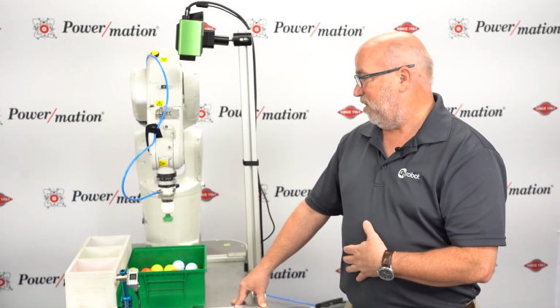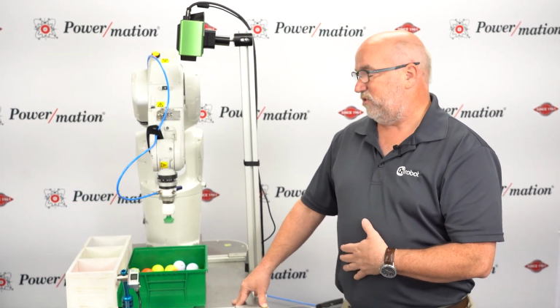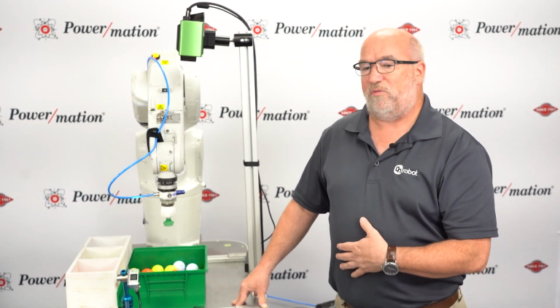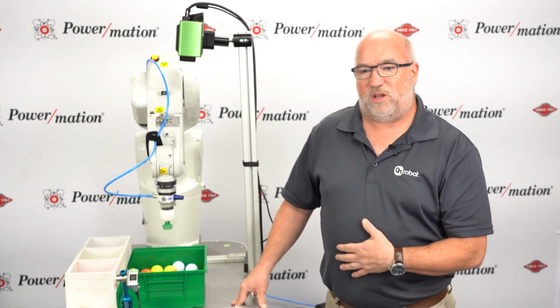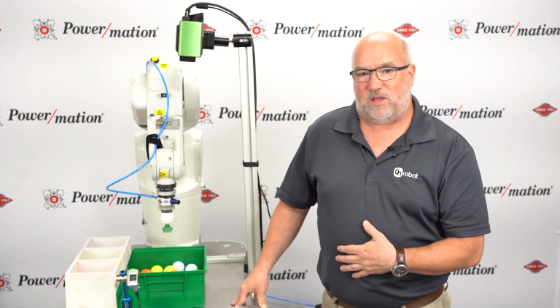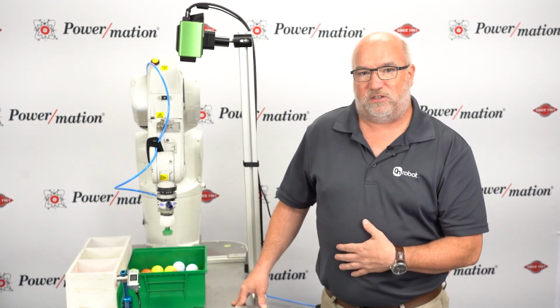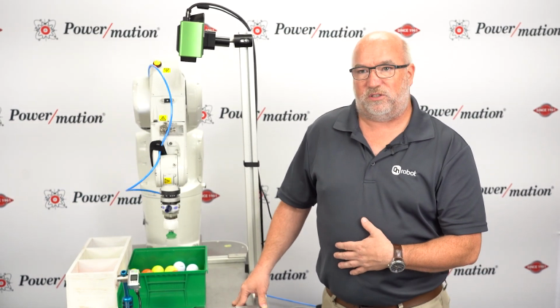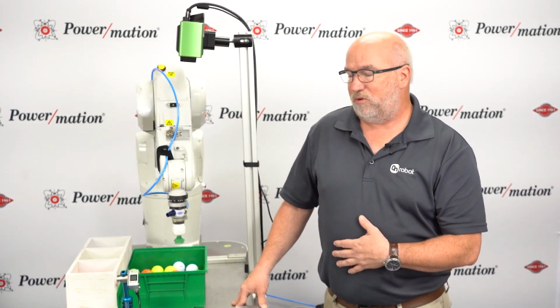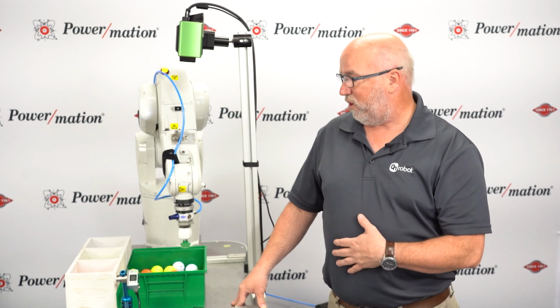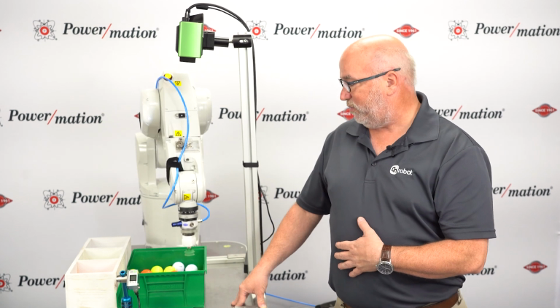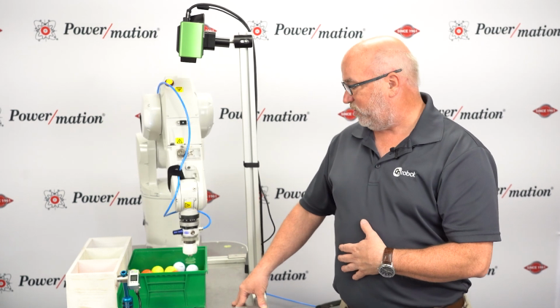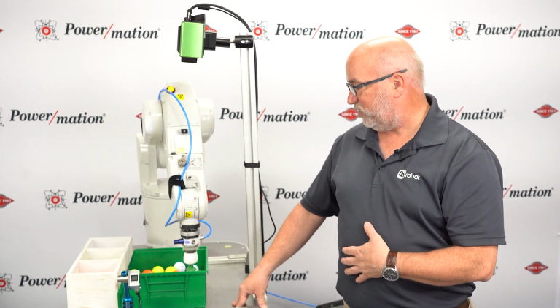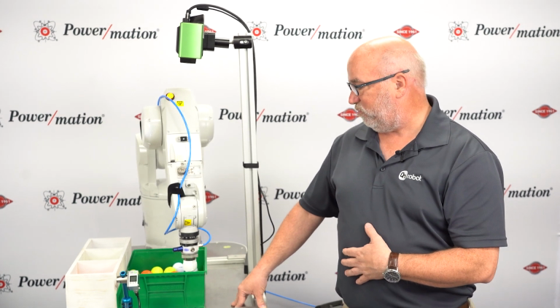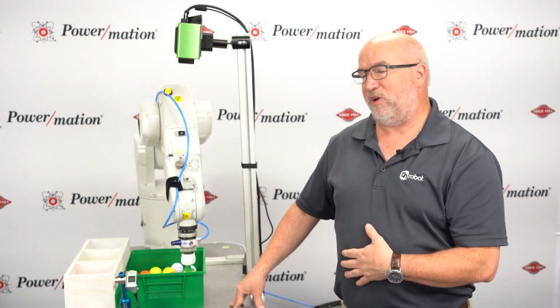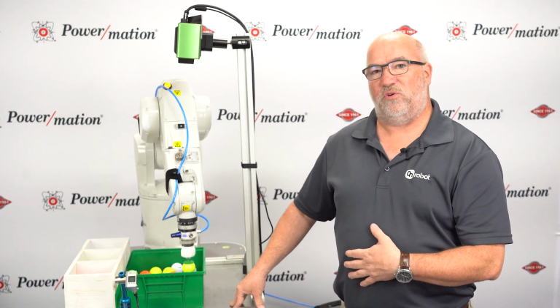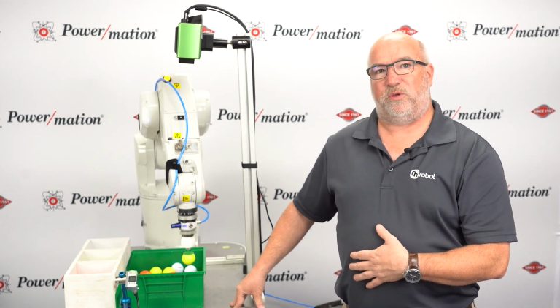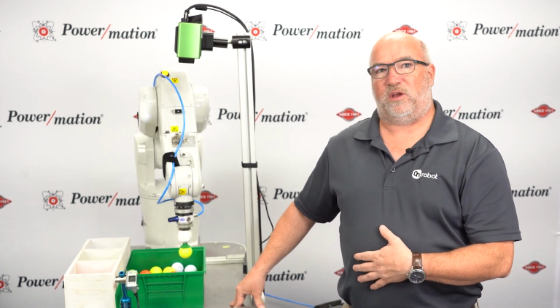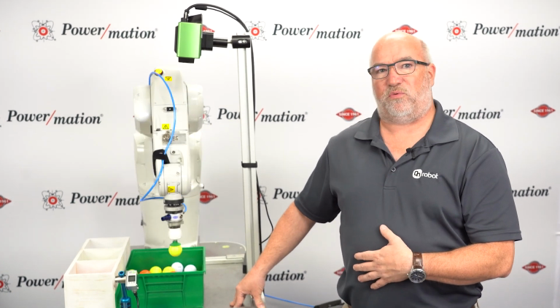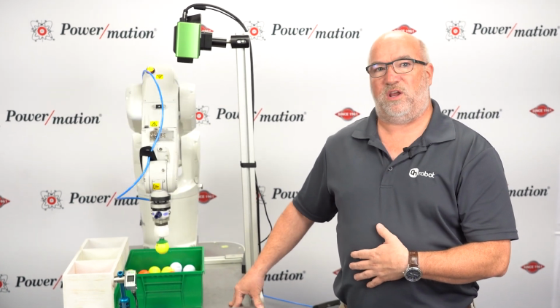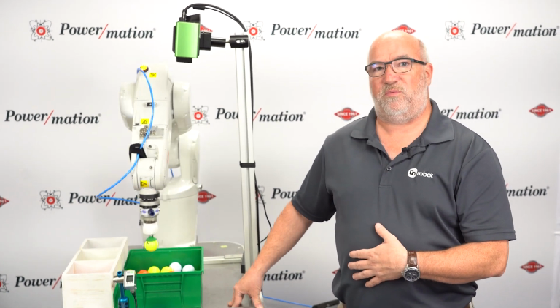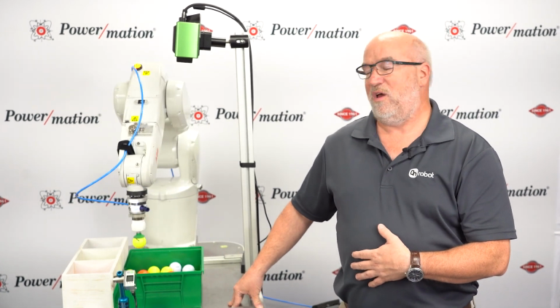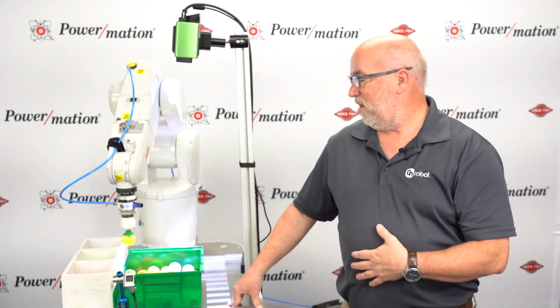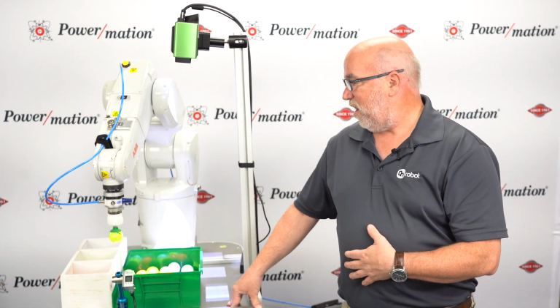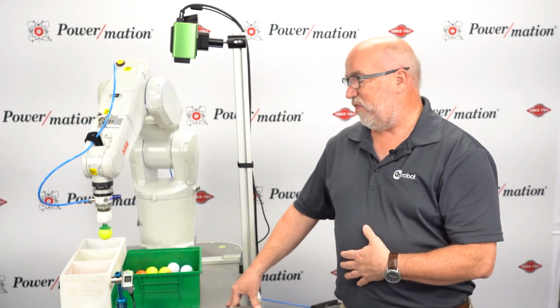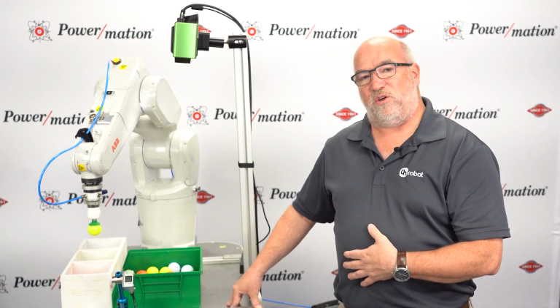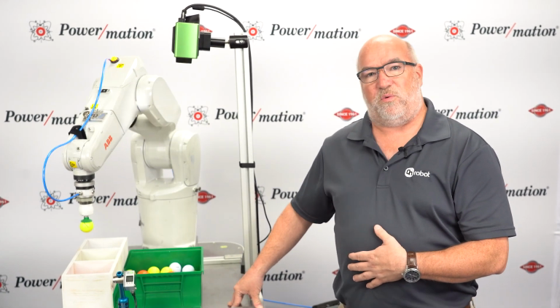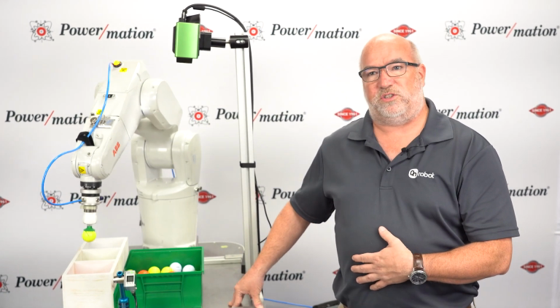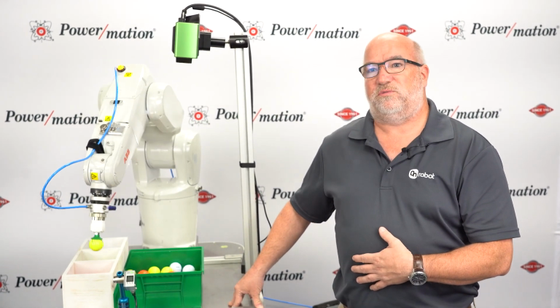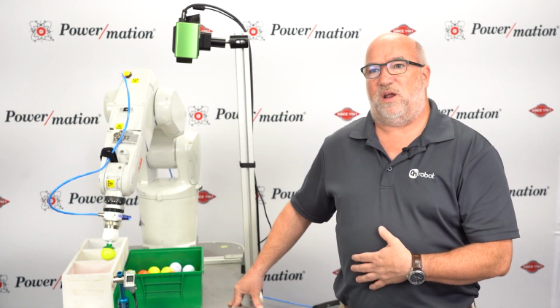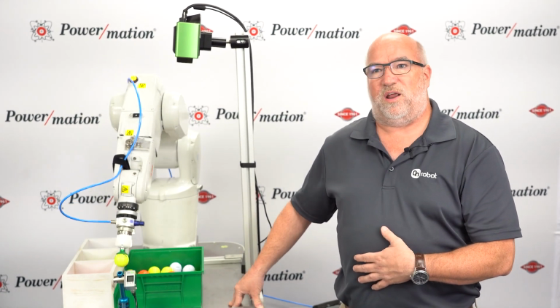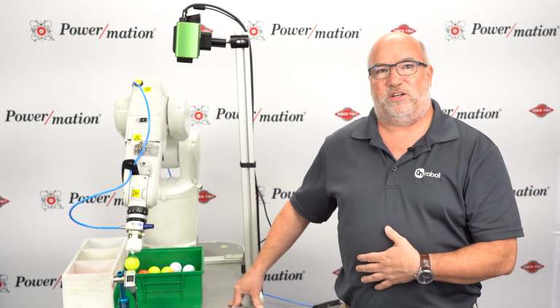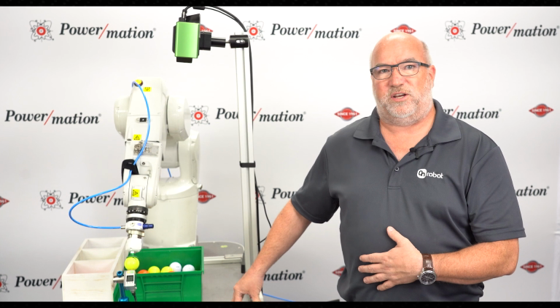Hopefully that is a quick representation of what we can do with the Pickit 3D camera. Thank you for watching and have a nice day.